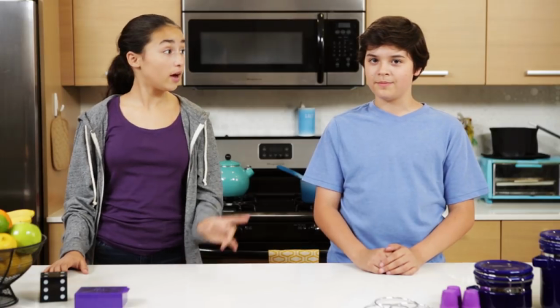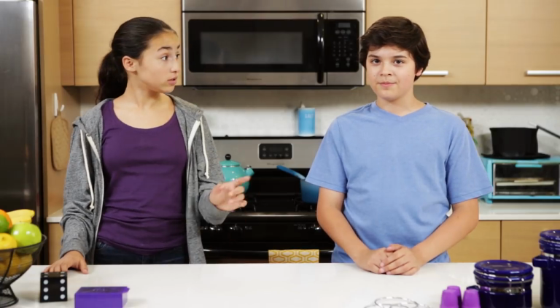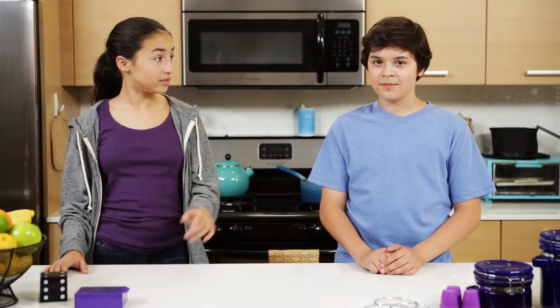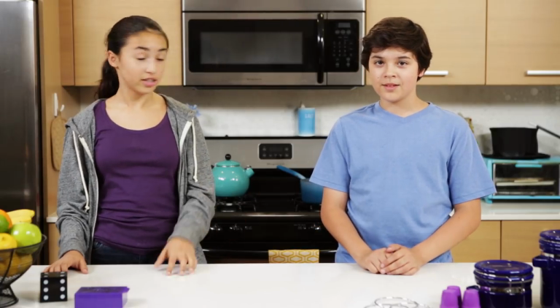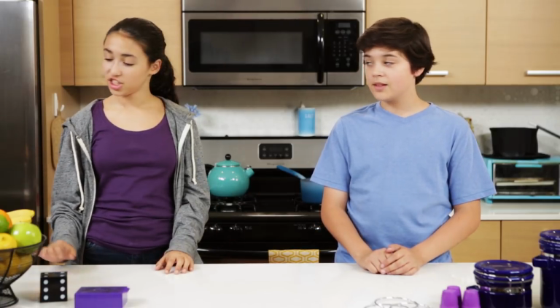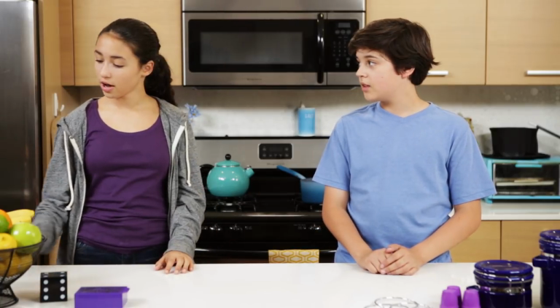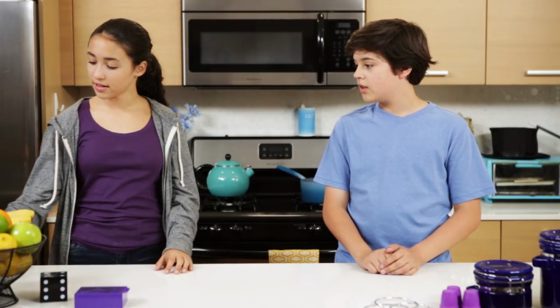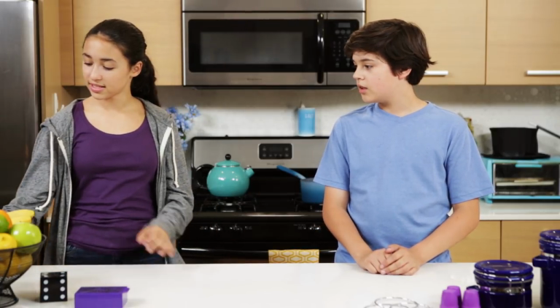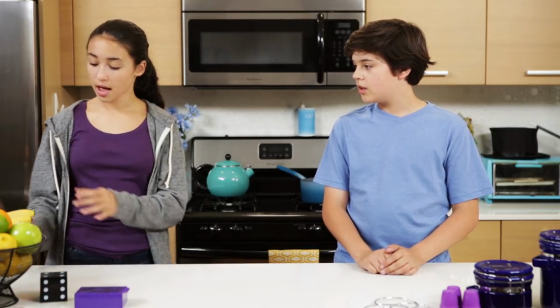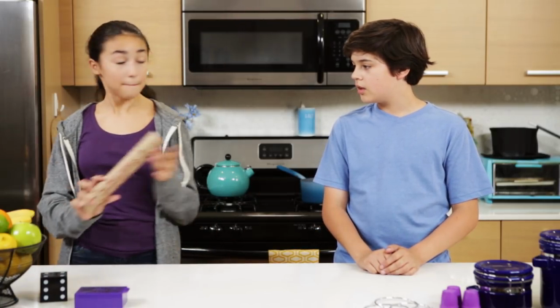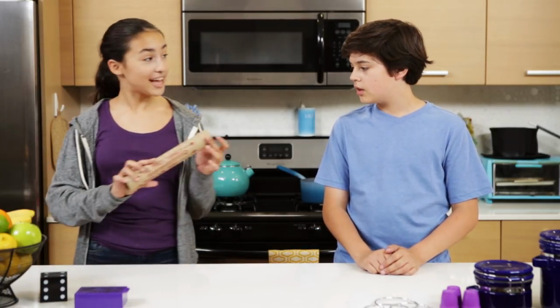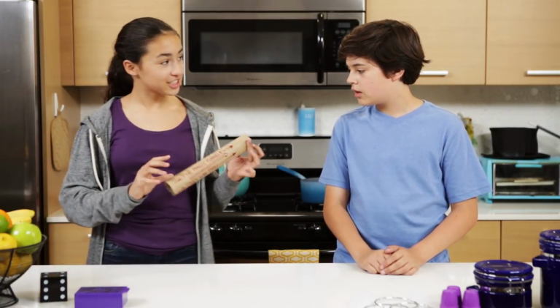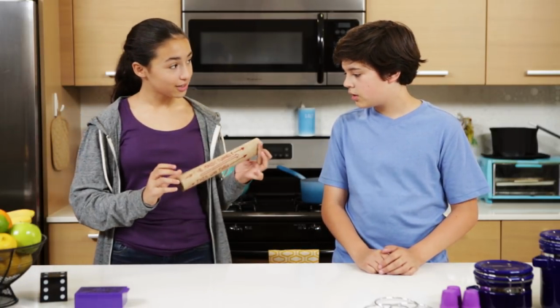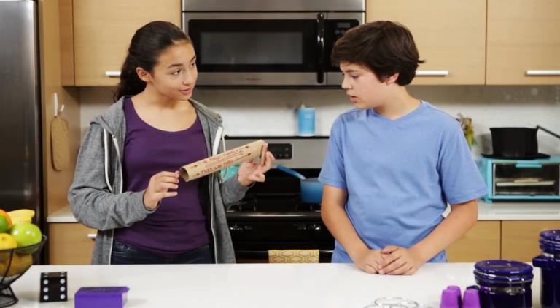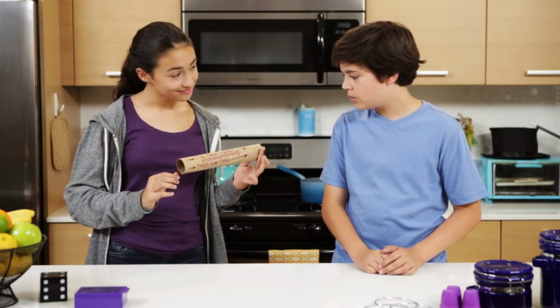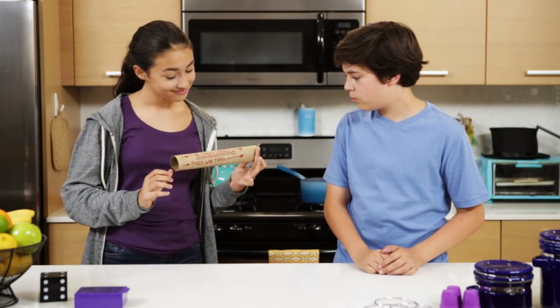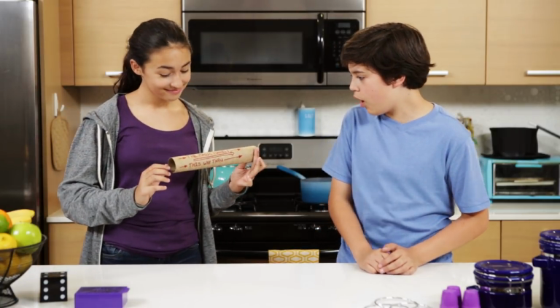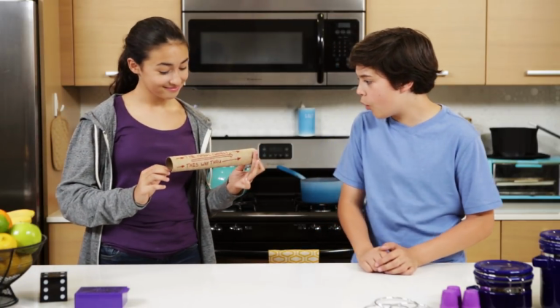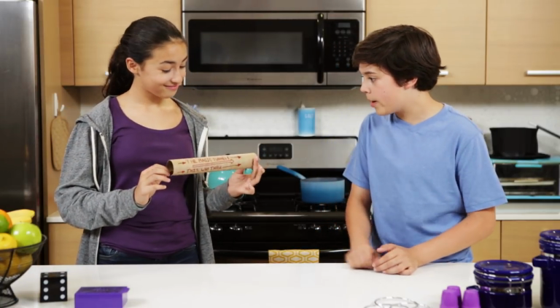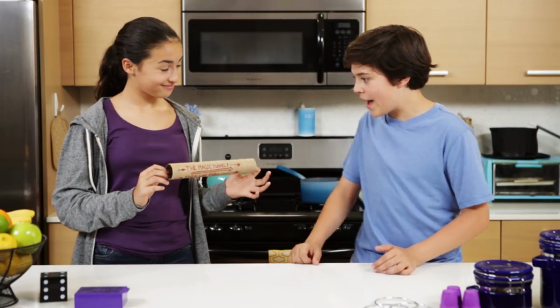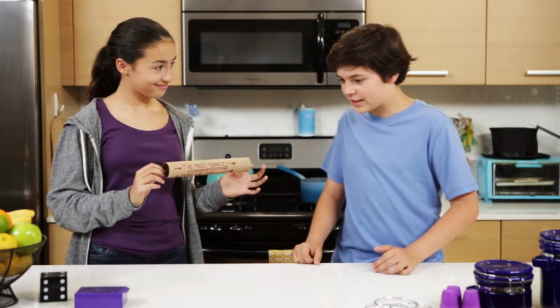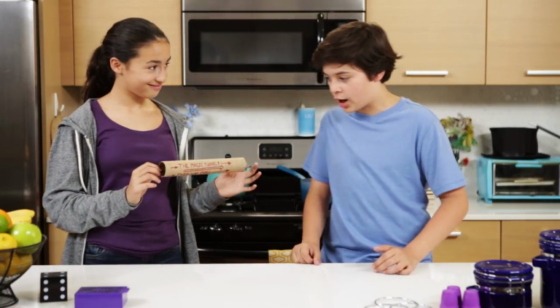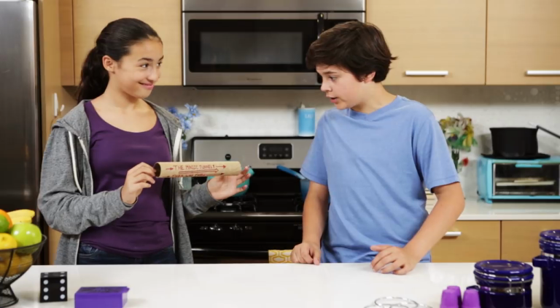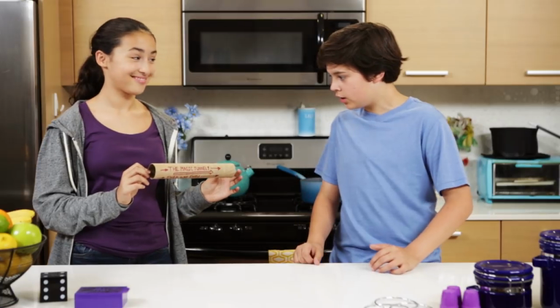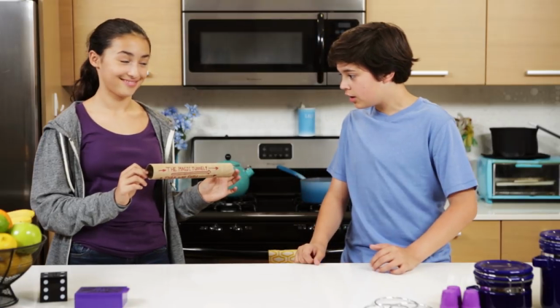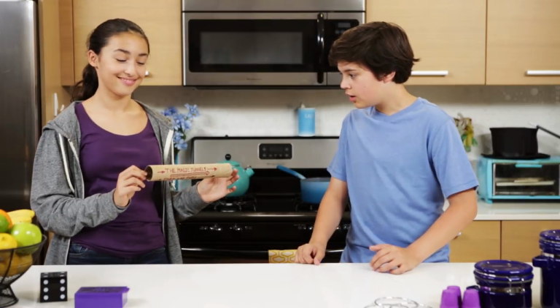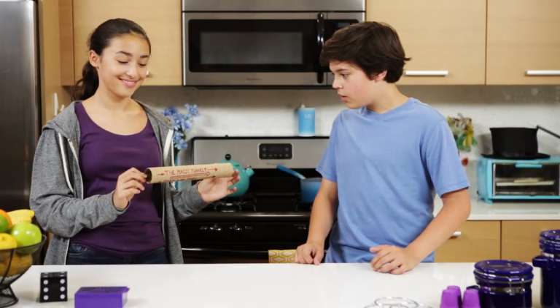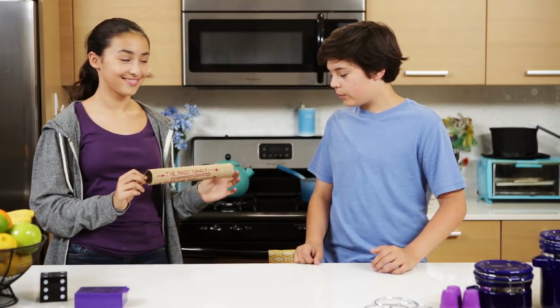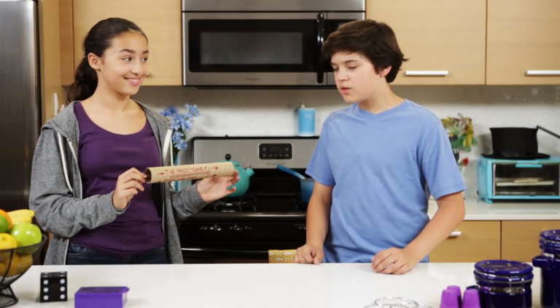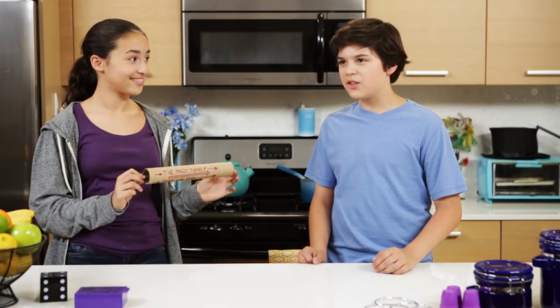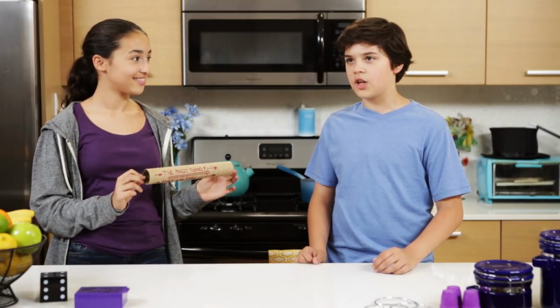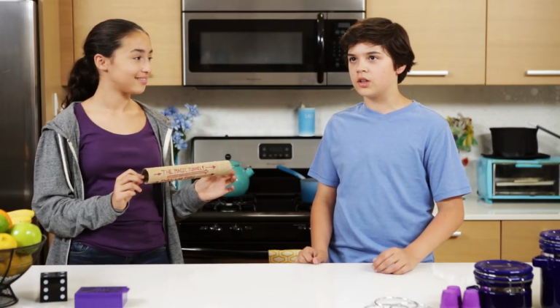Hey Holden, check out this magic tunnel. Whoa! A magic tunnel? Wait, what's a magic tunnel?